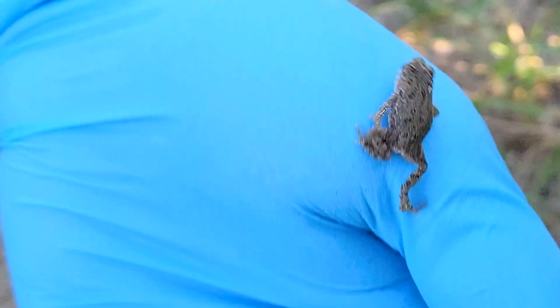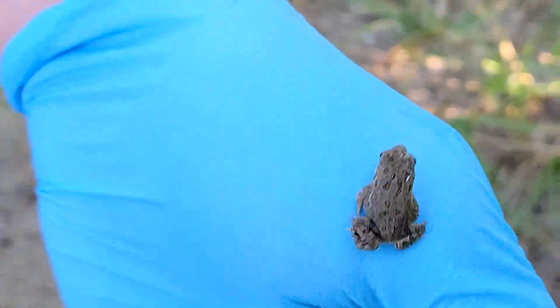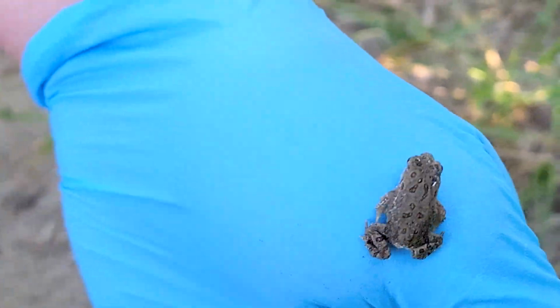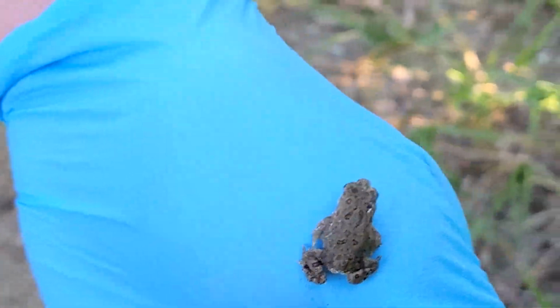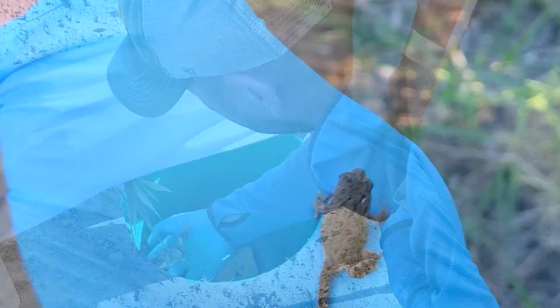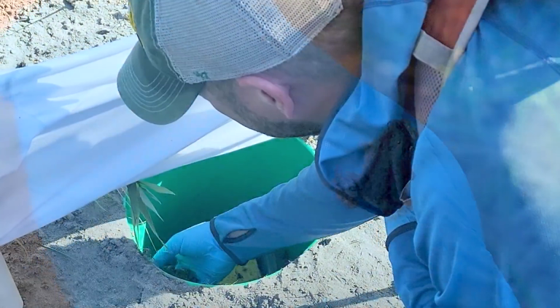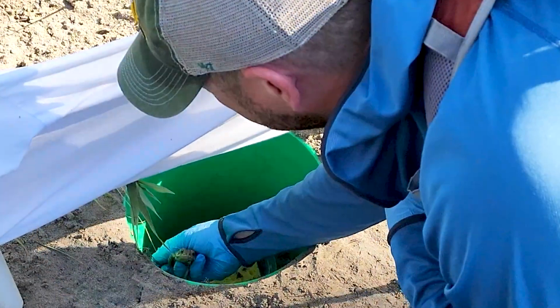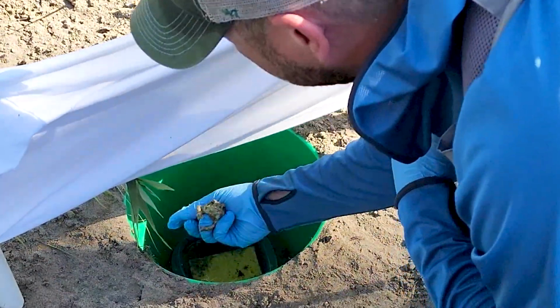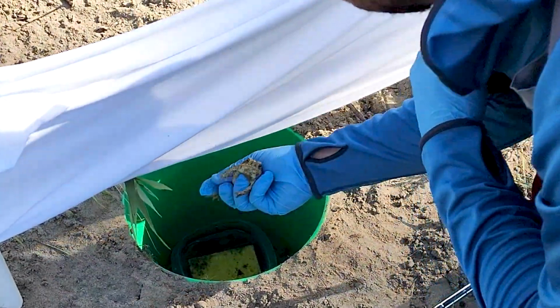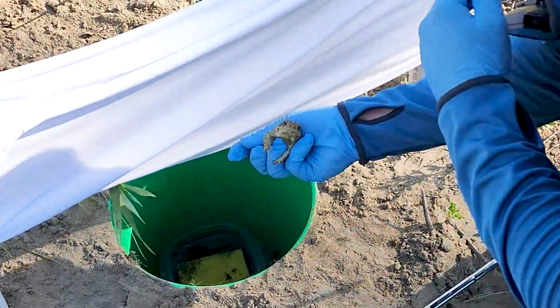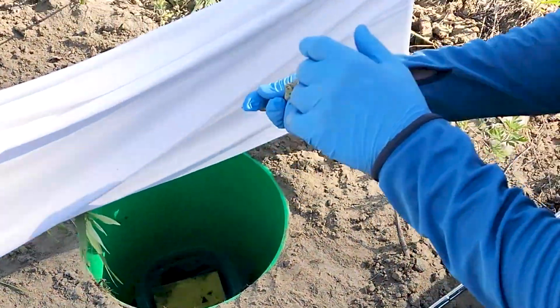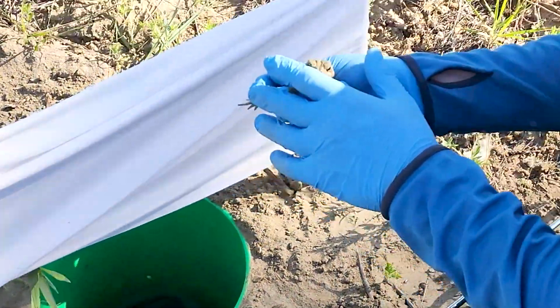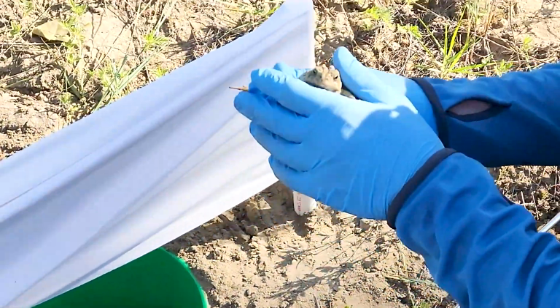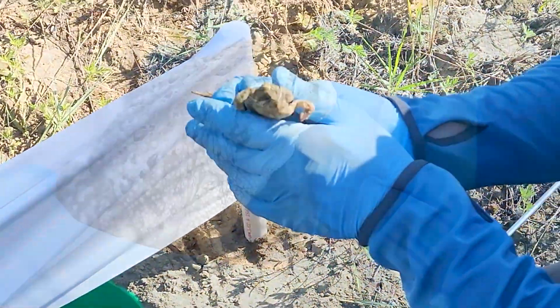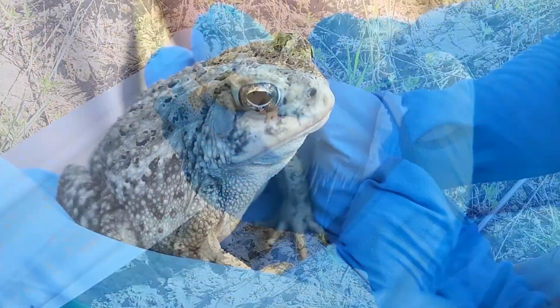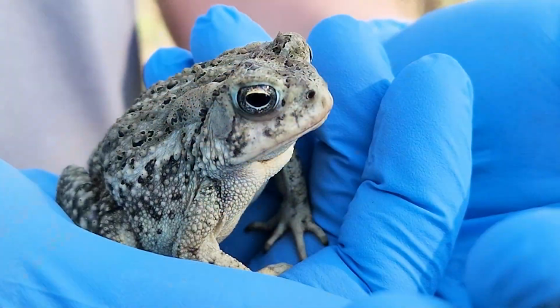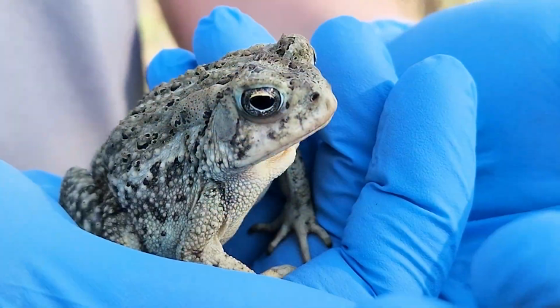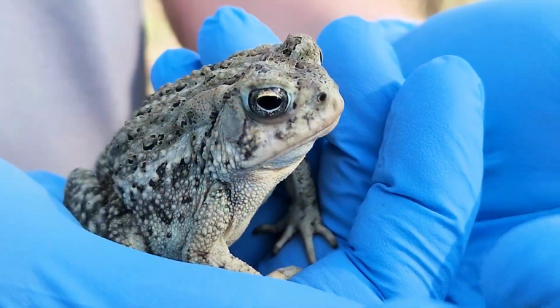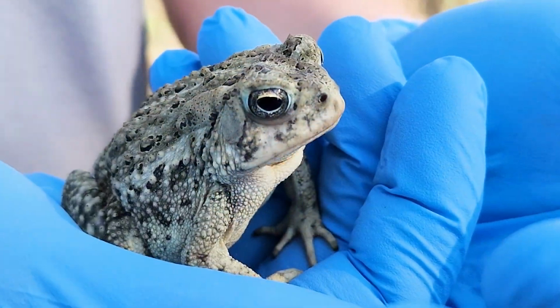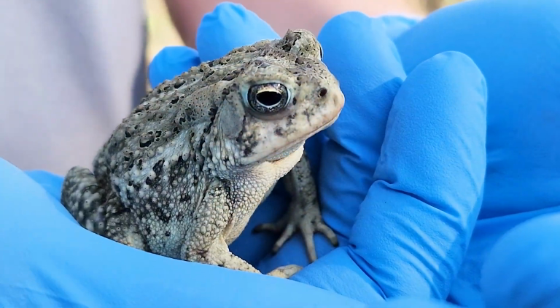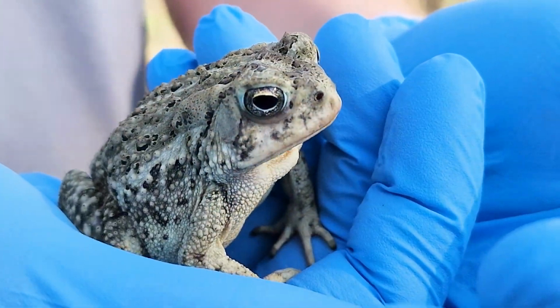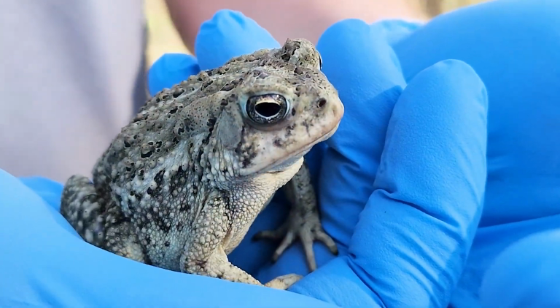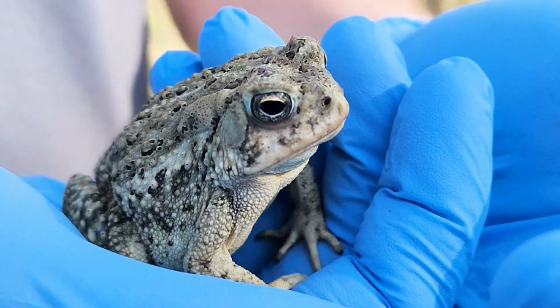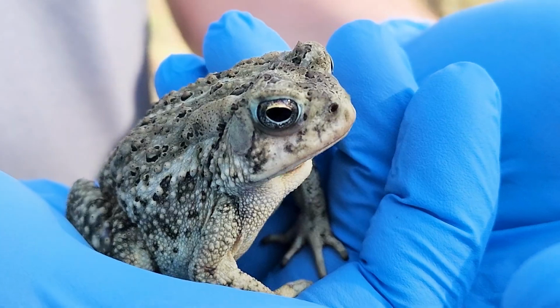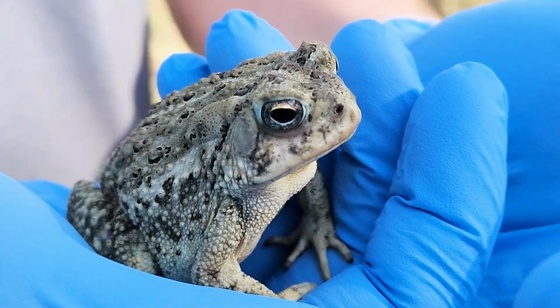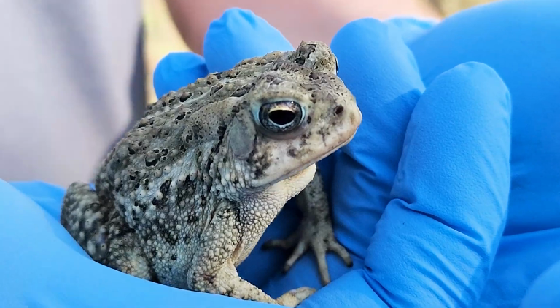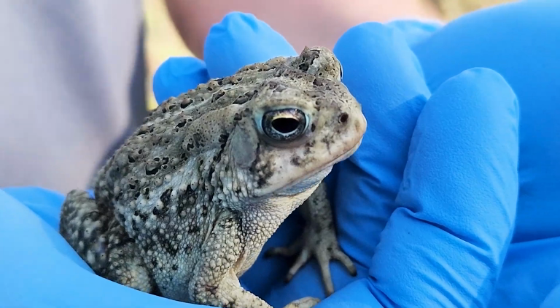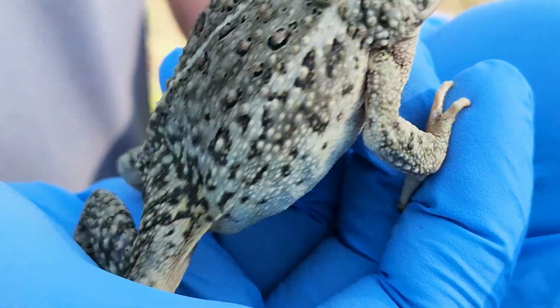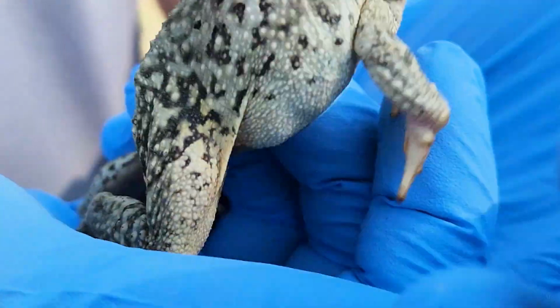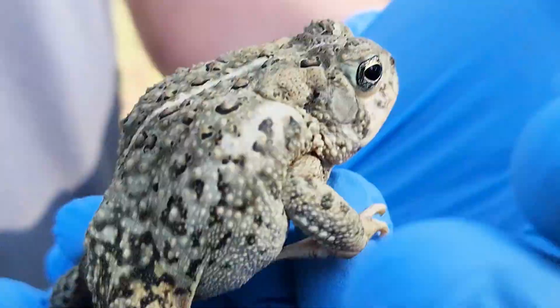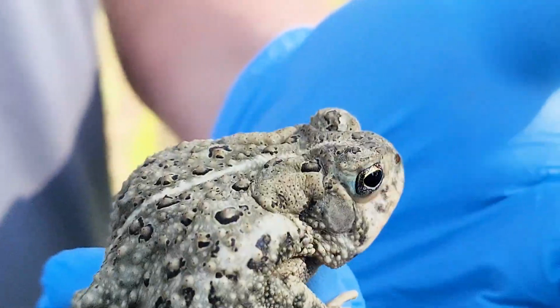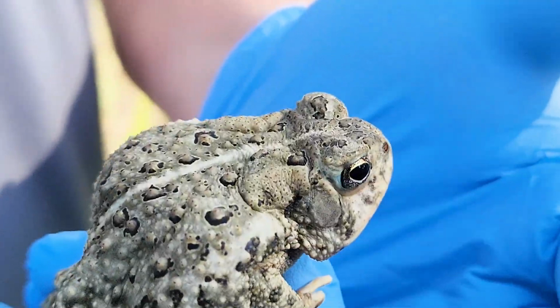There are a couple of methods for trapping all species of toads. One is by hand, the other is buried pitfall traps. Once the toads are trapped, like this Woodhouse's toad, the work begins.